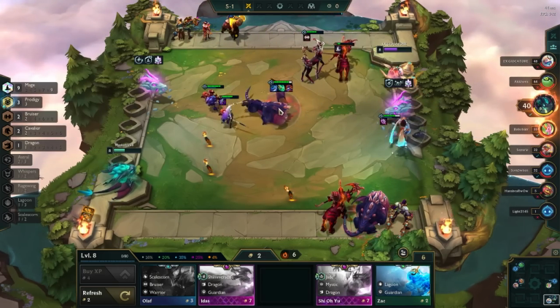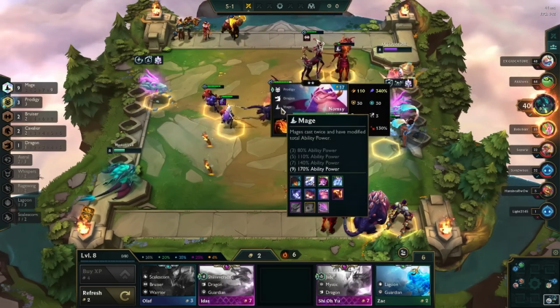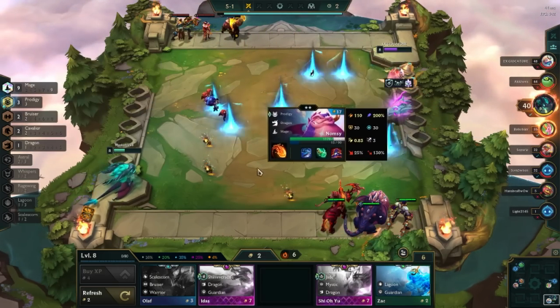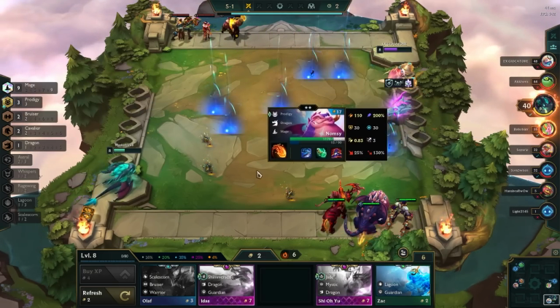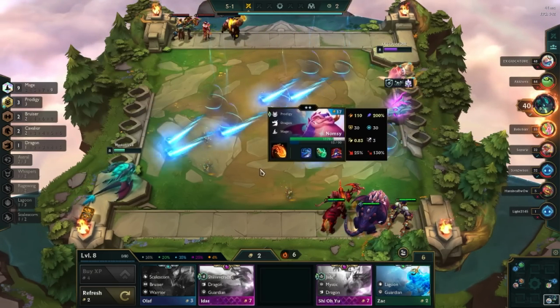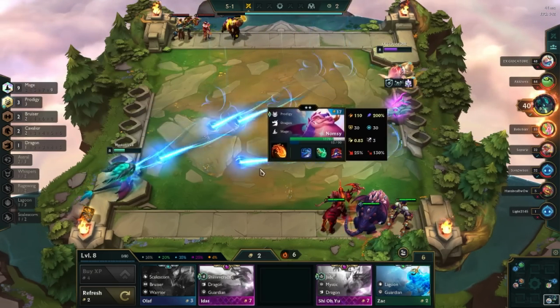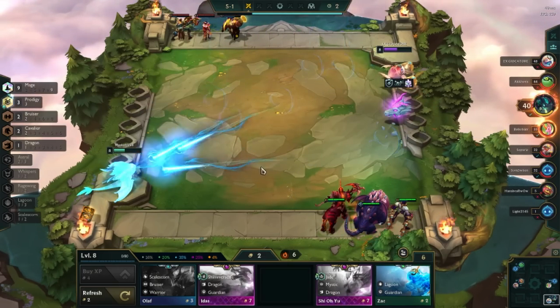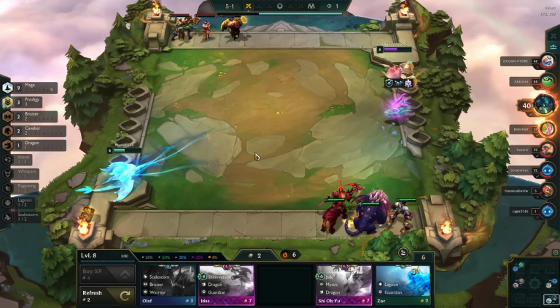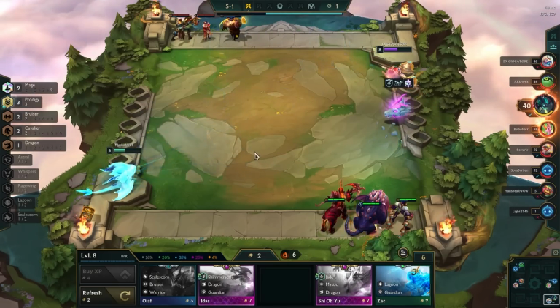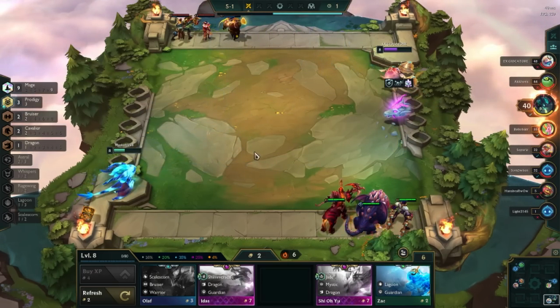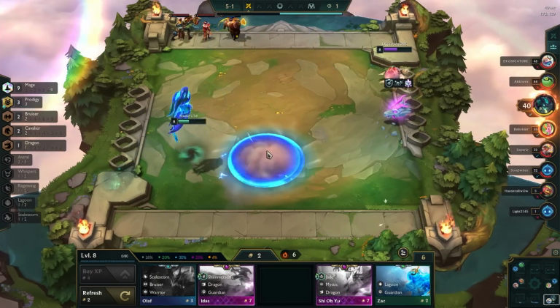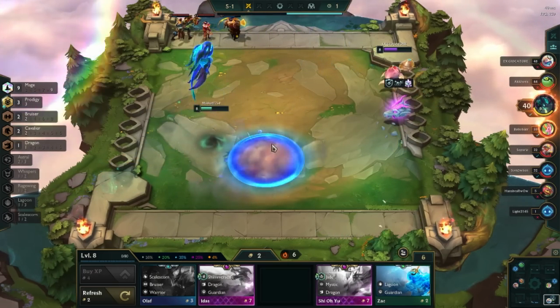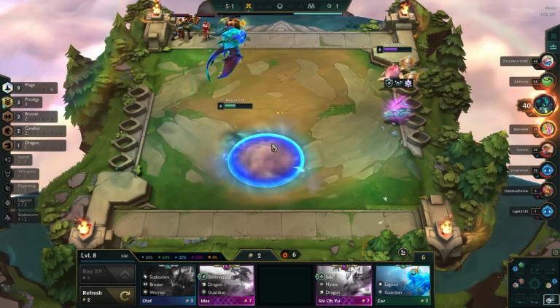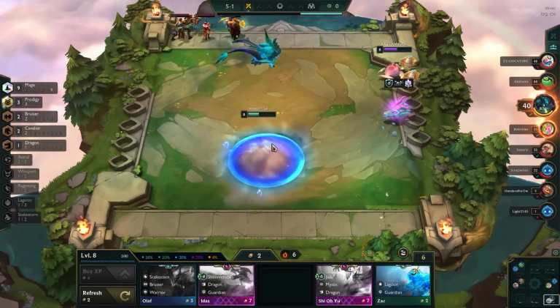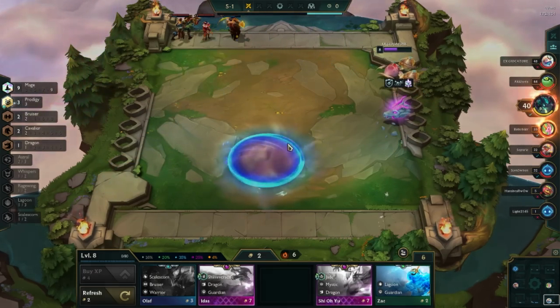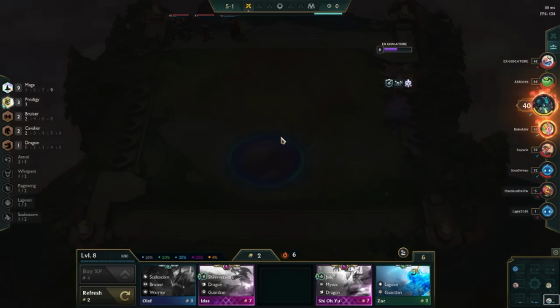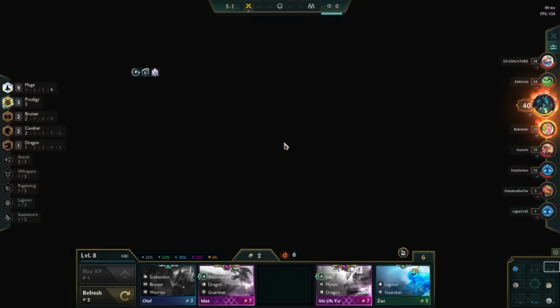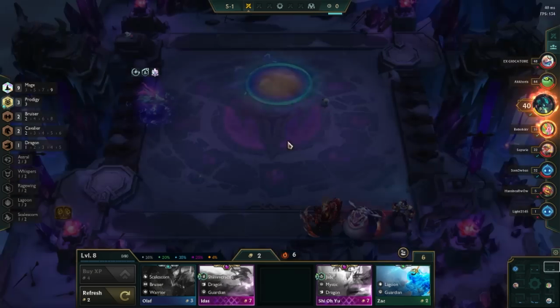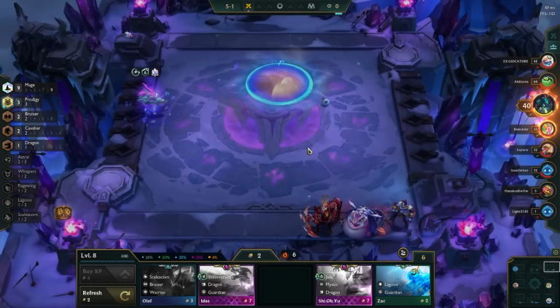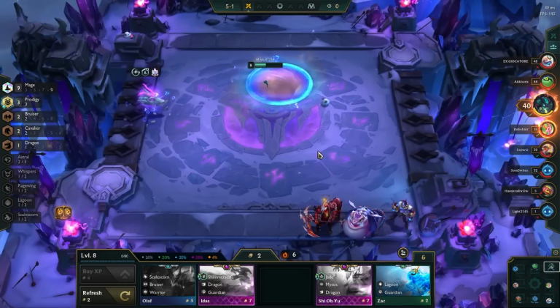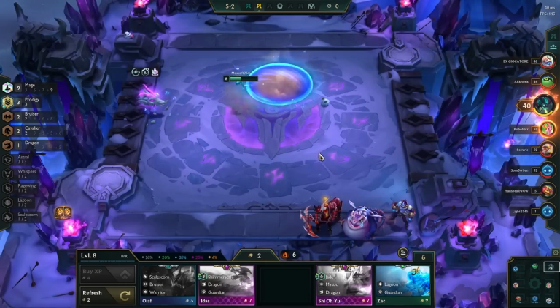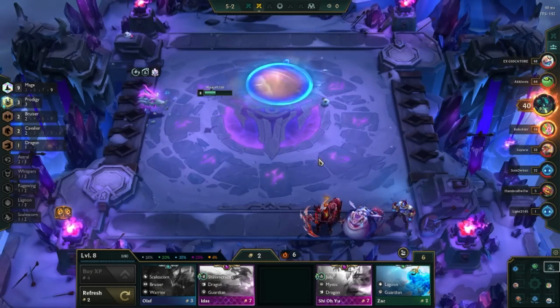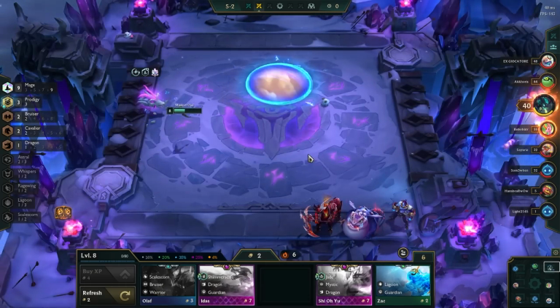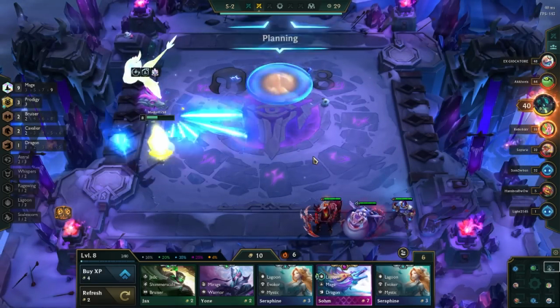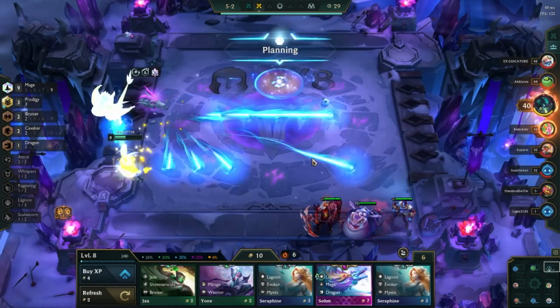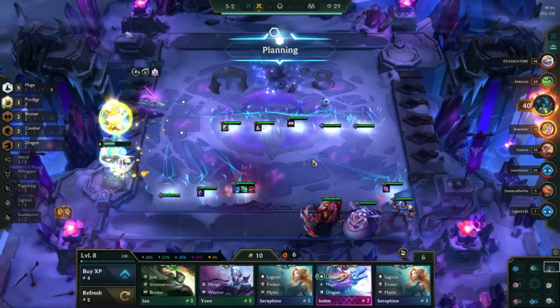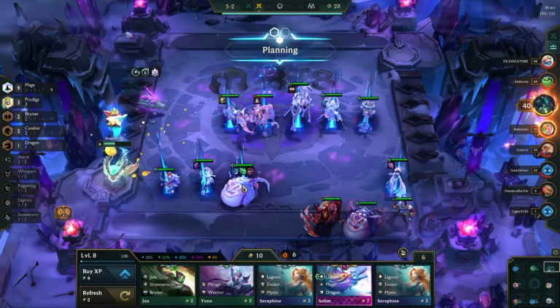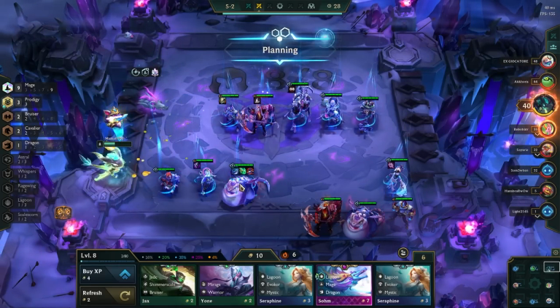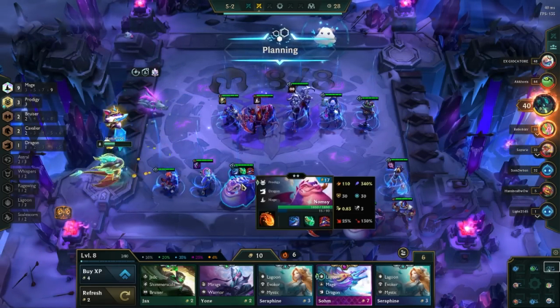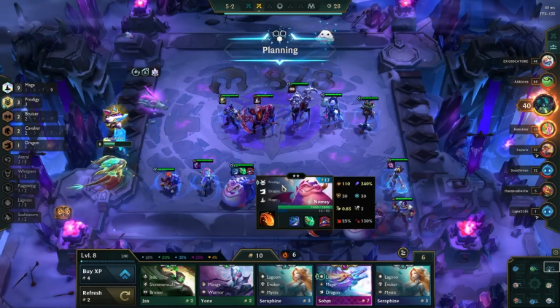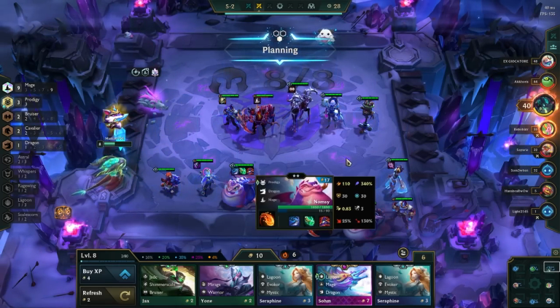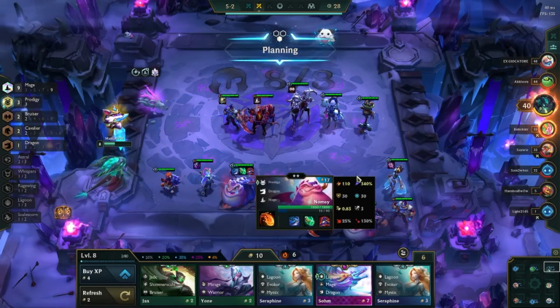If you get to level 9, you always play 7 mages, and then you add in a legendary unit like Bard or Soraka.